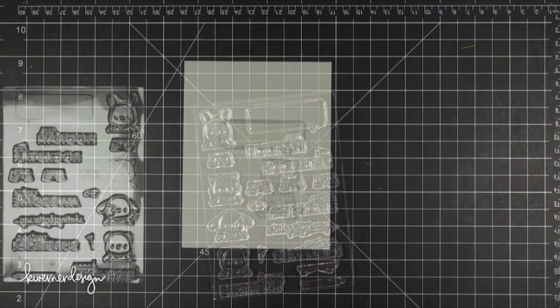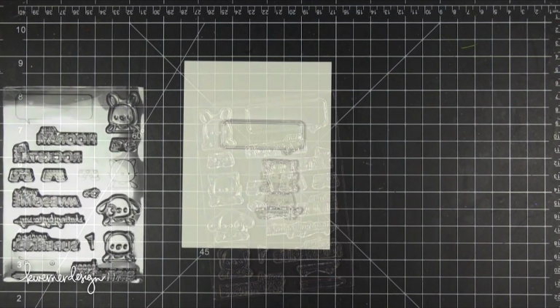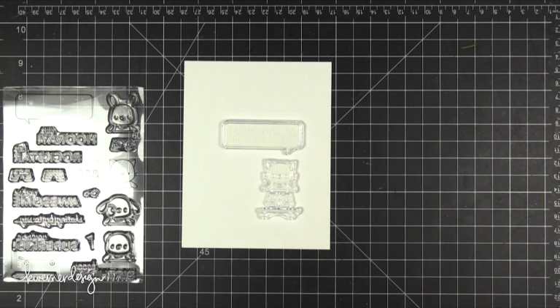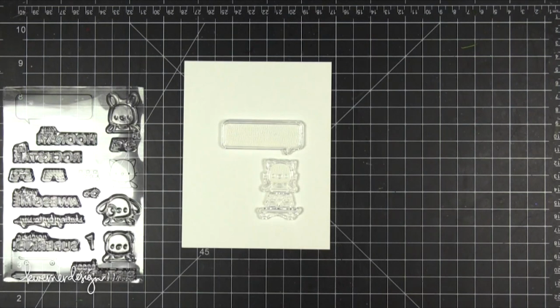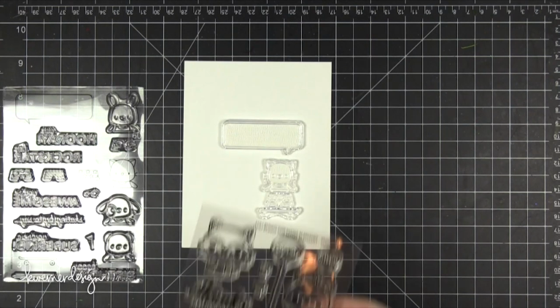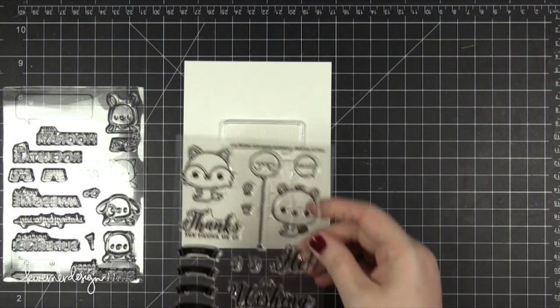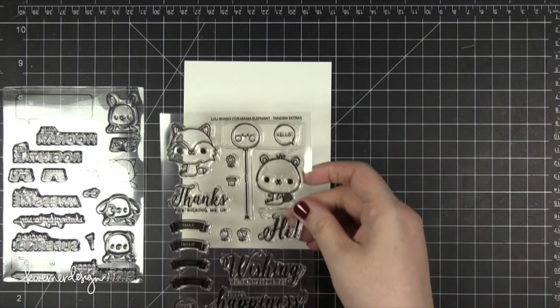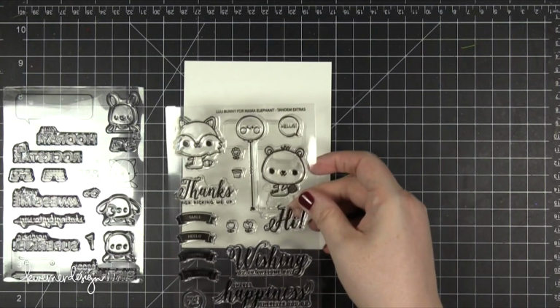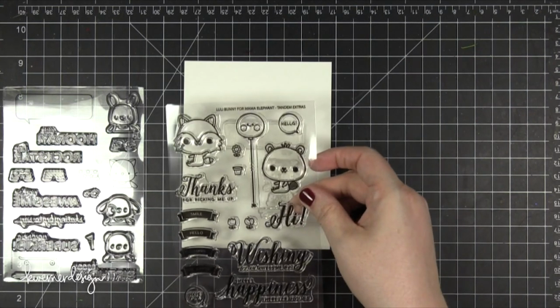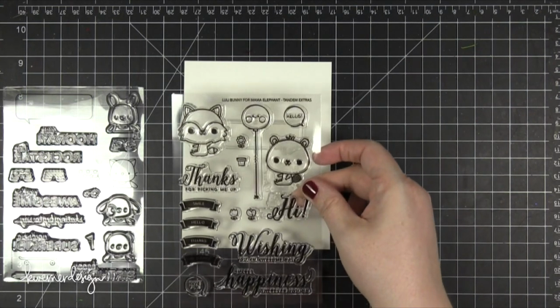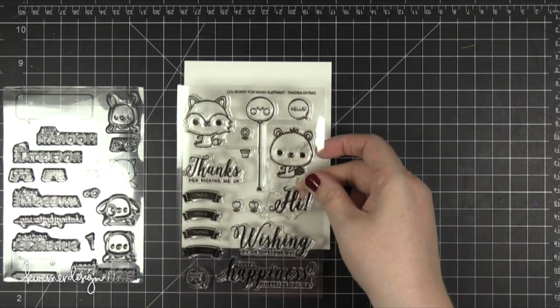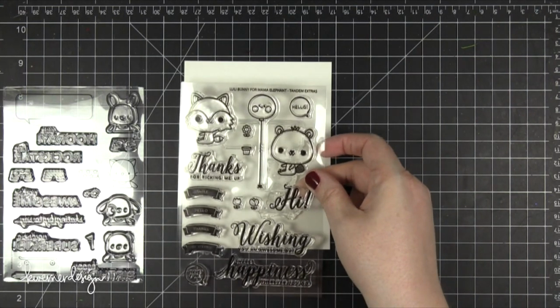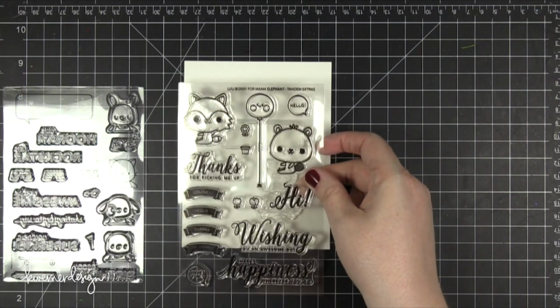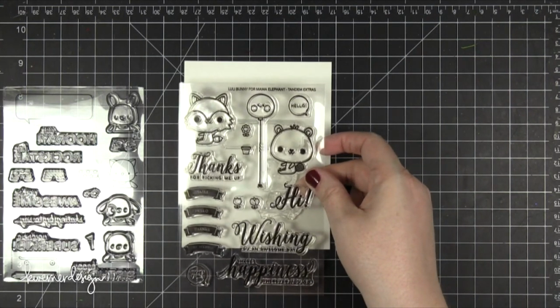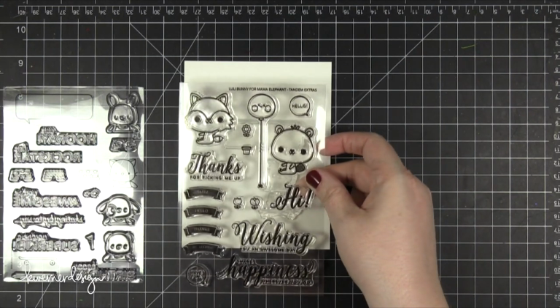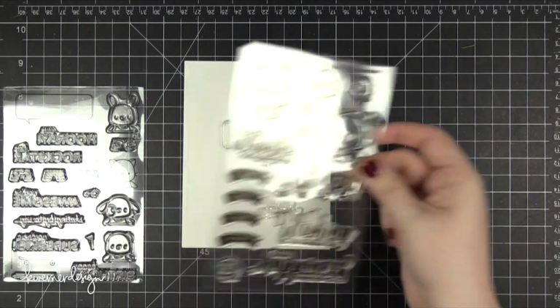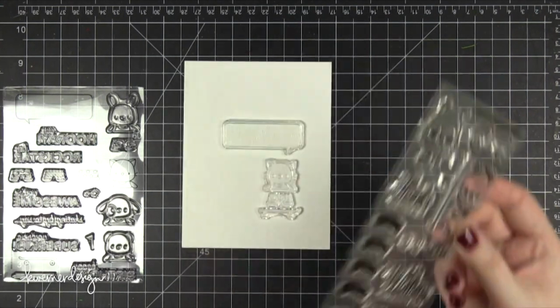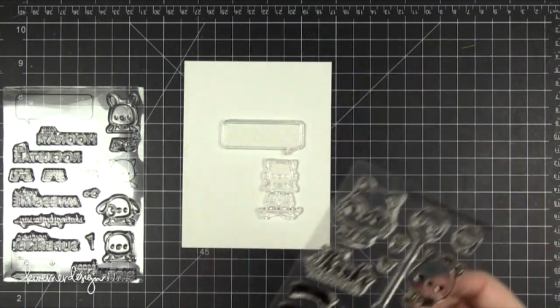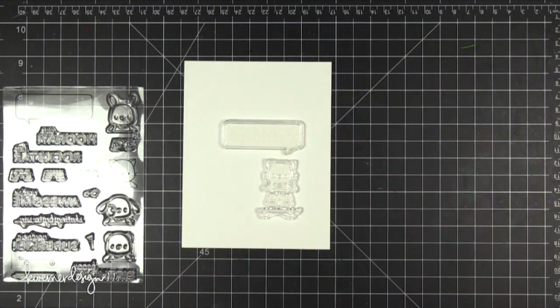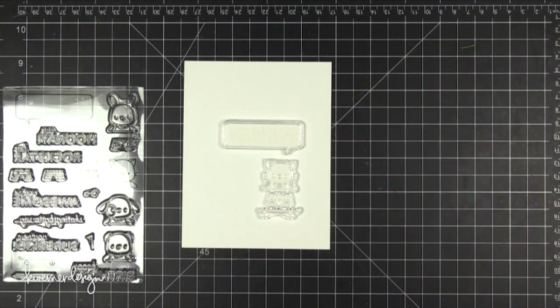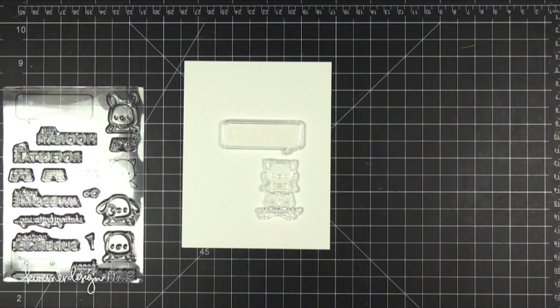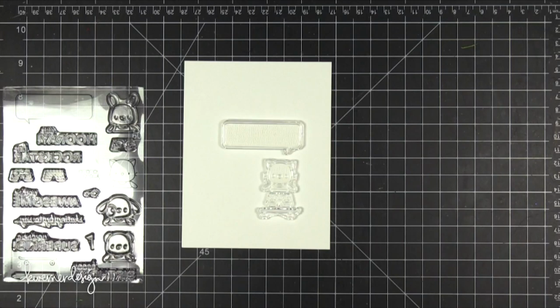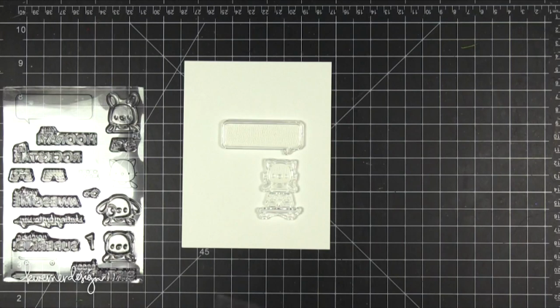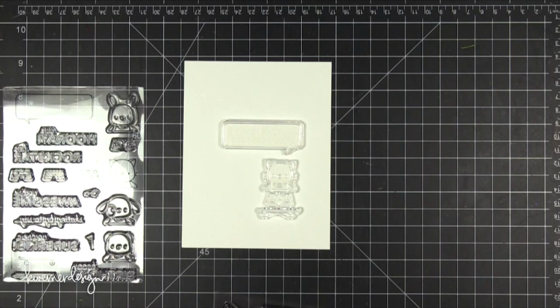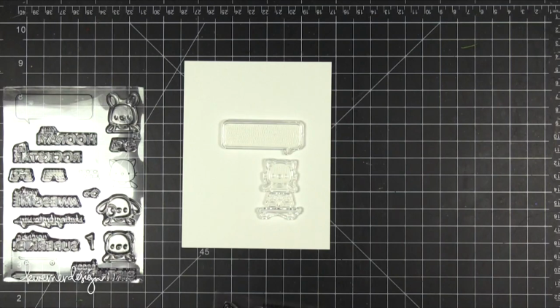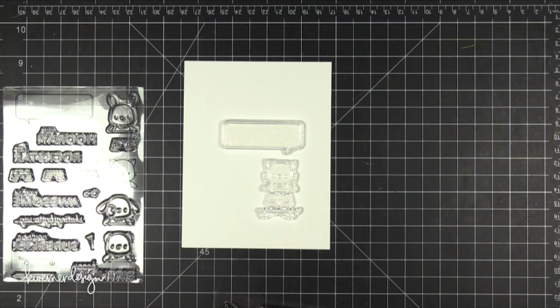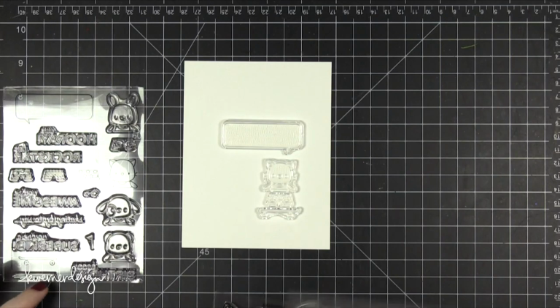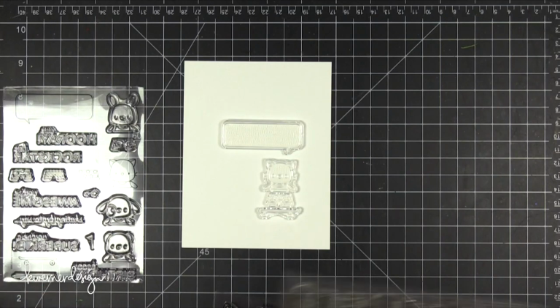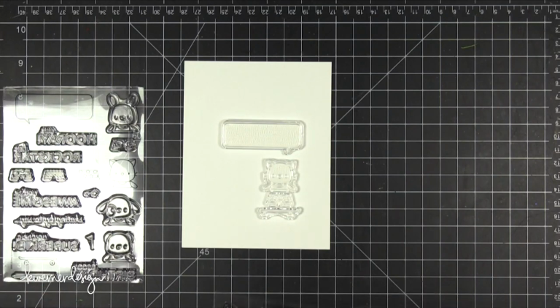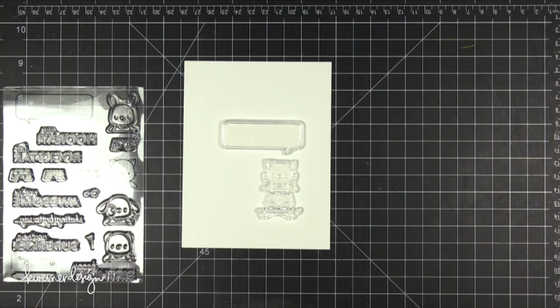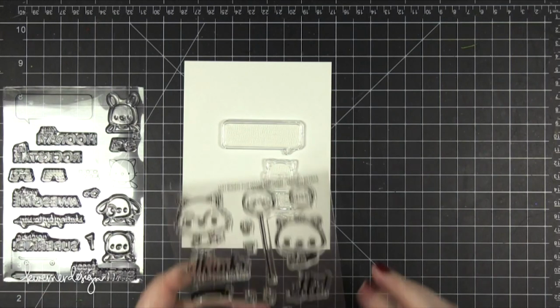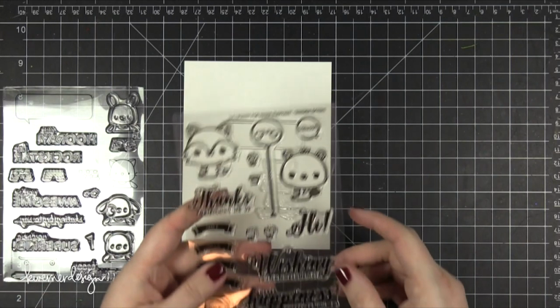I'm also going to be using another stamp set from Mama Elephant. This is Tandem Extras. I'm just going to use the top of that balloon from that stamp set.